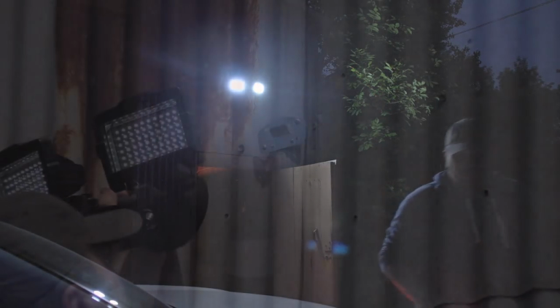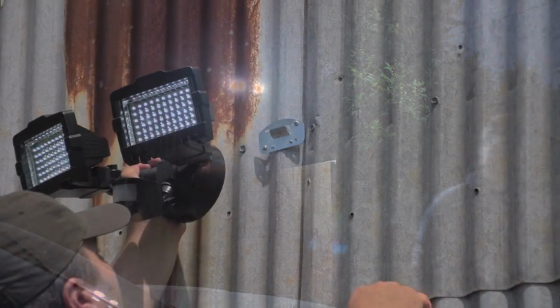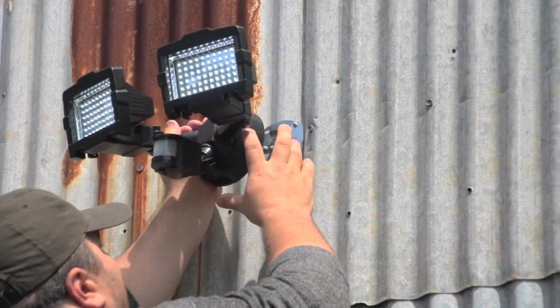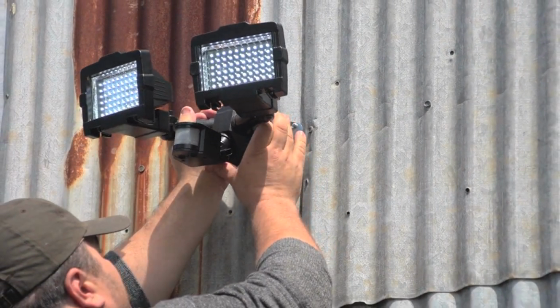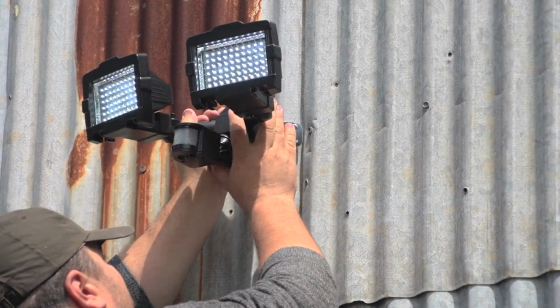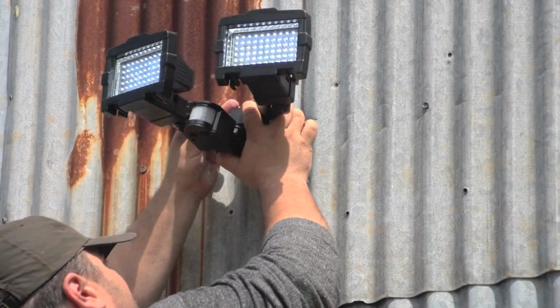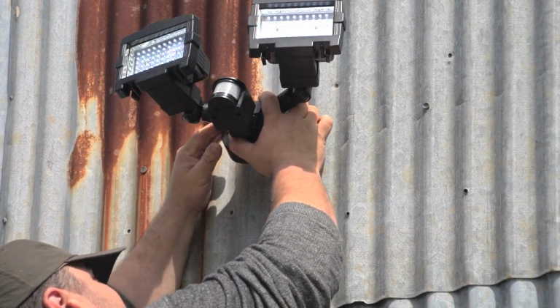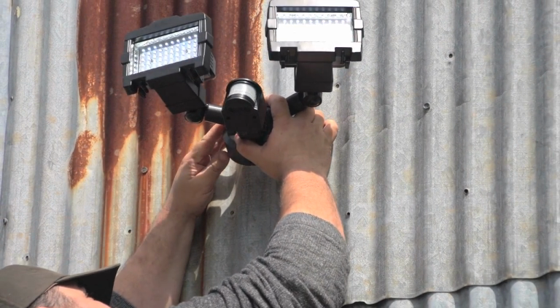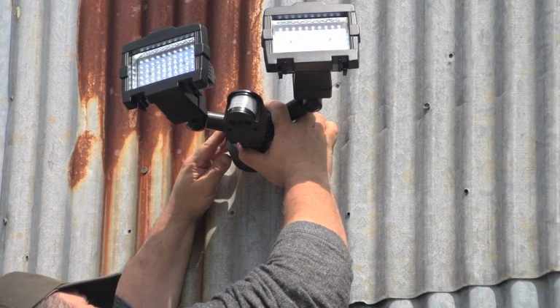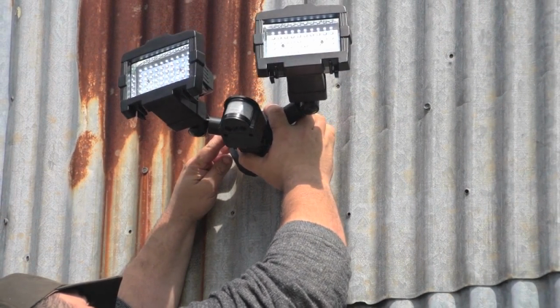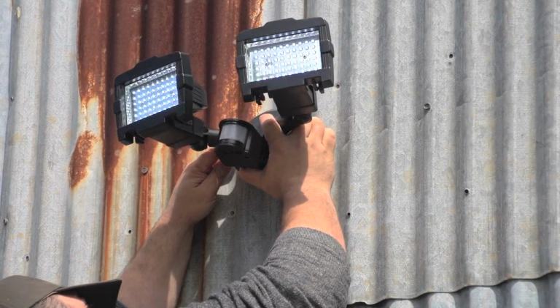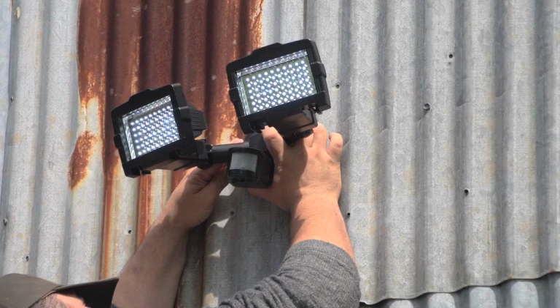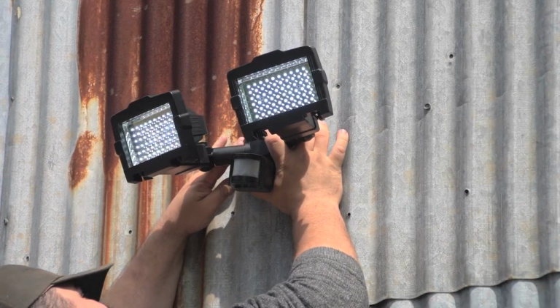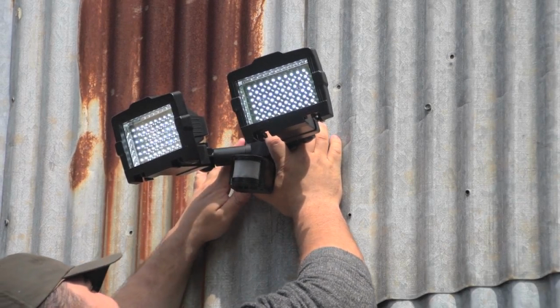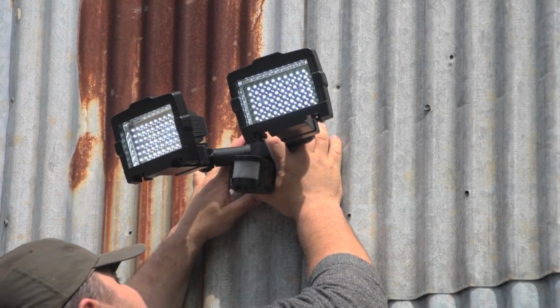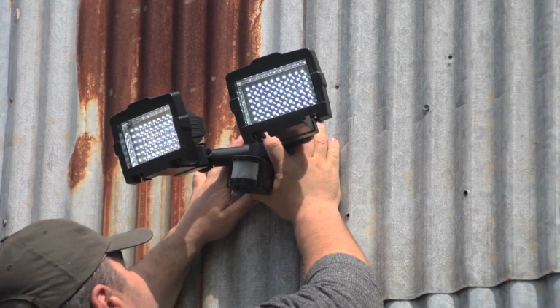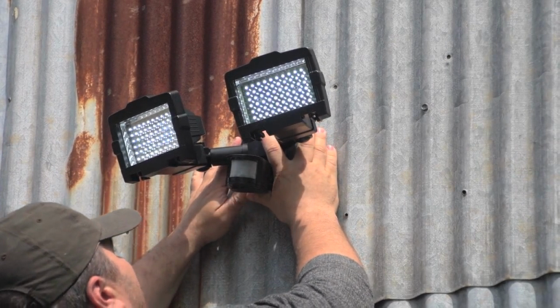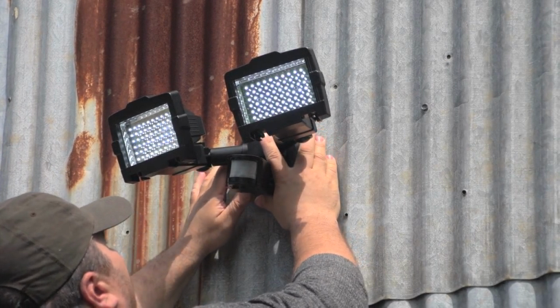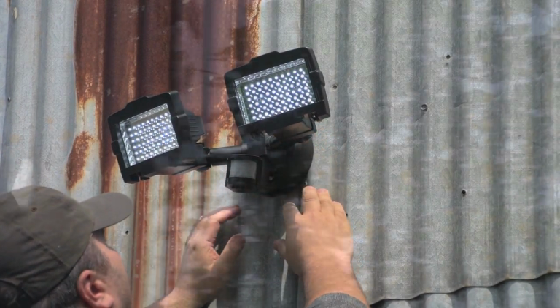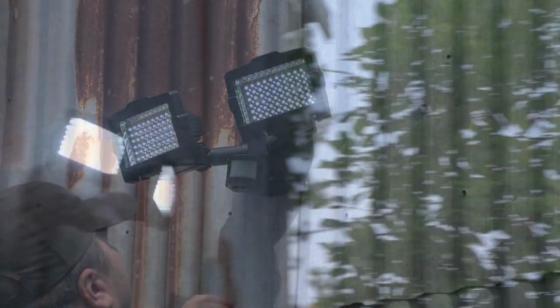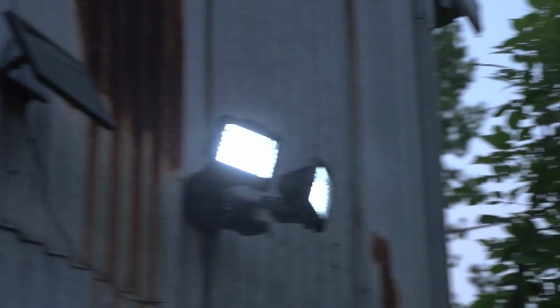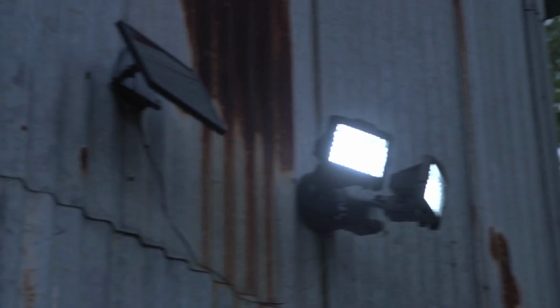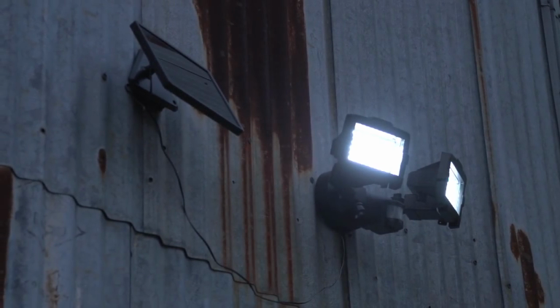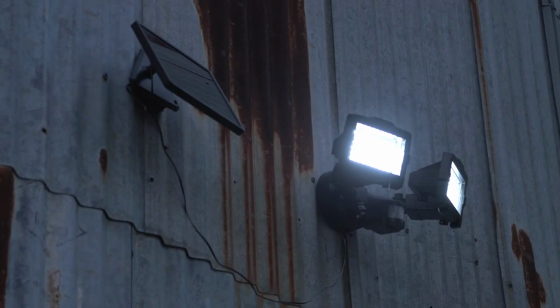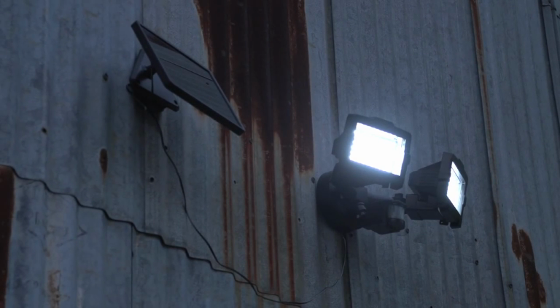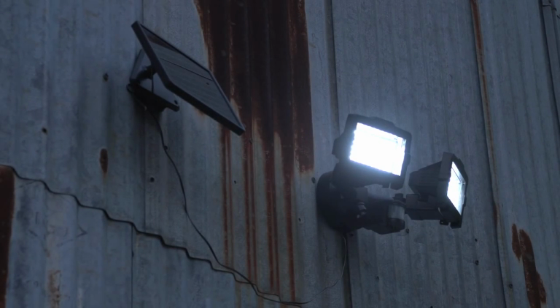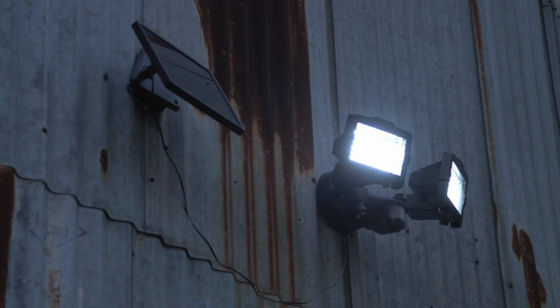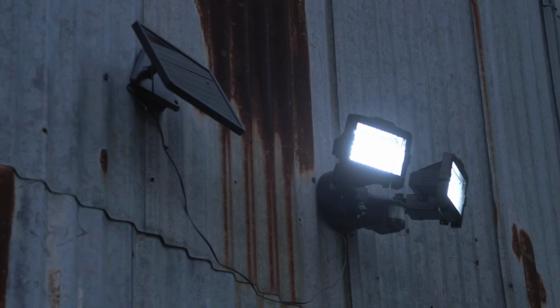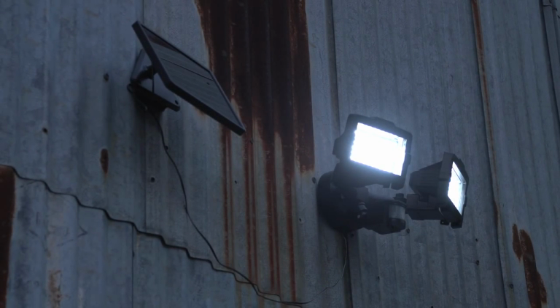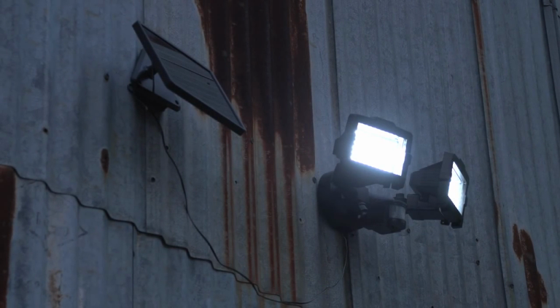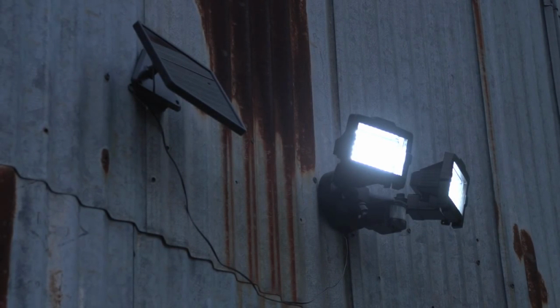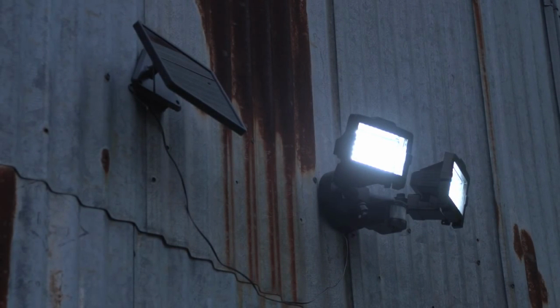There's no excuse not to make your property safer. Make this solar security light your first line of defense and order now.